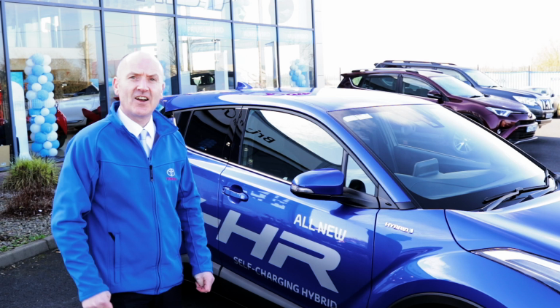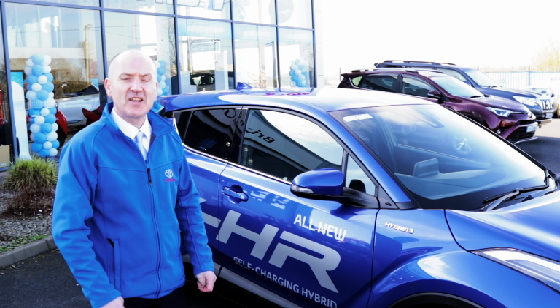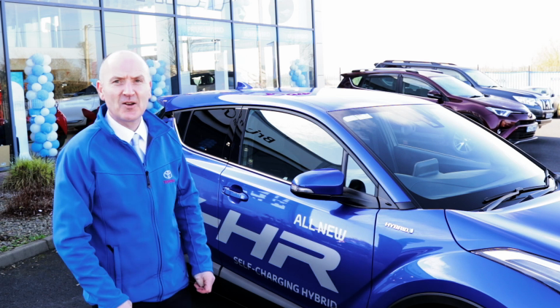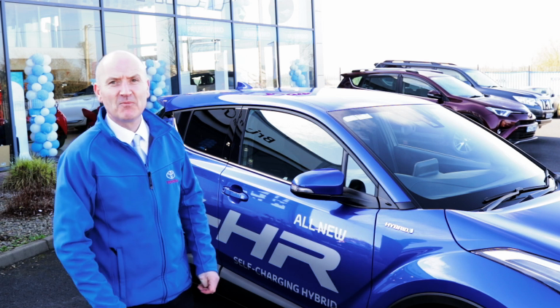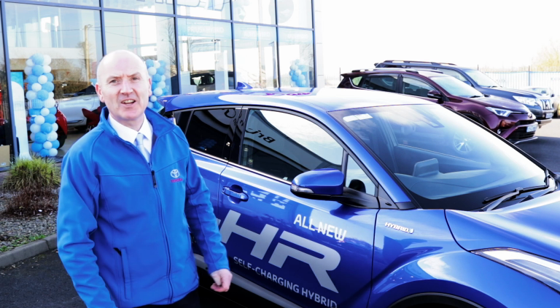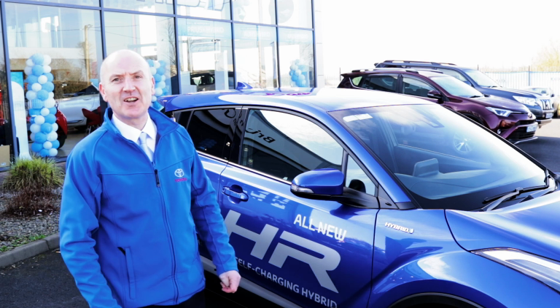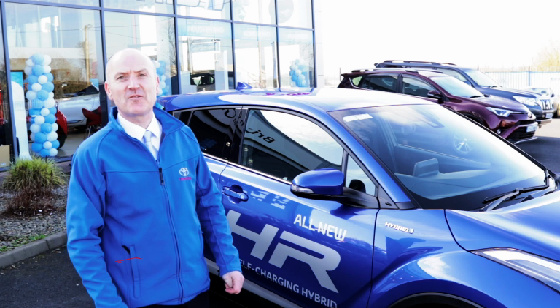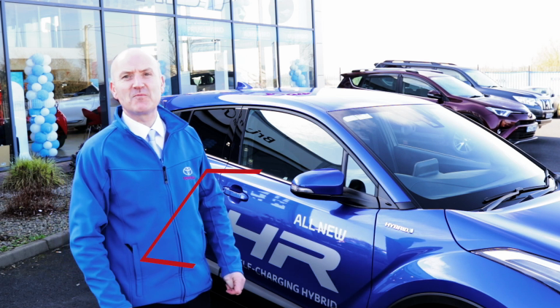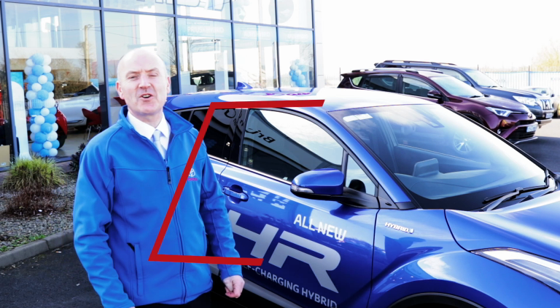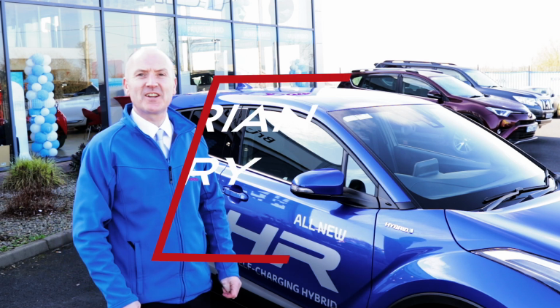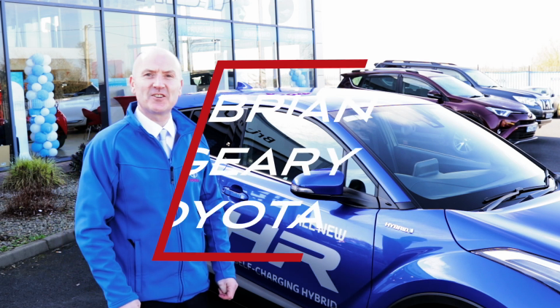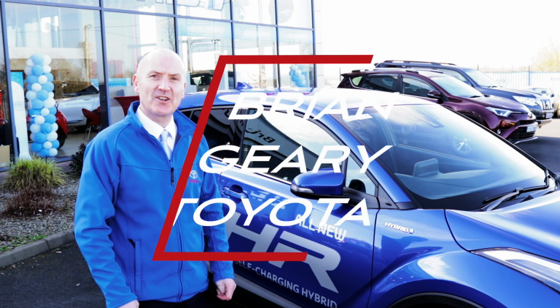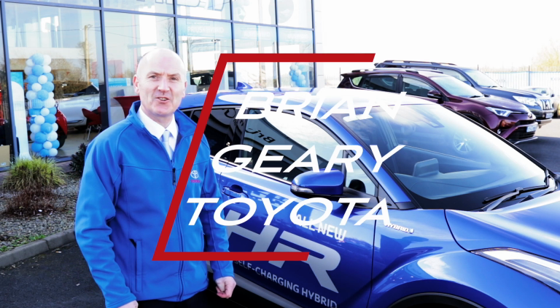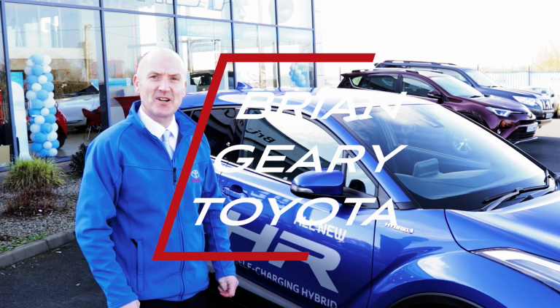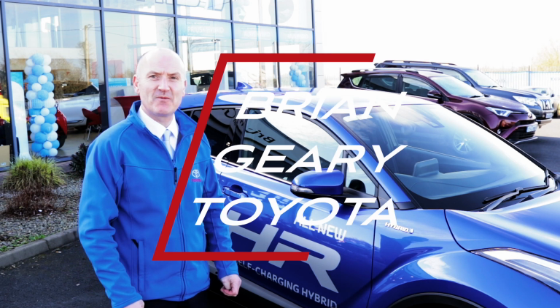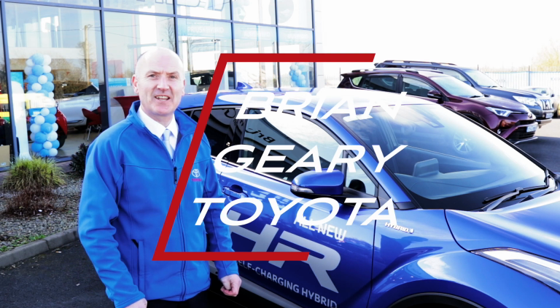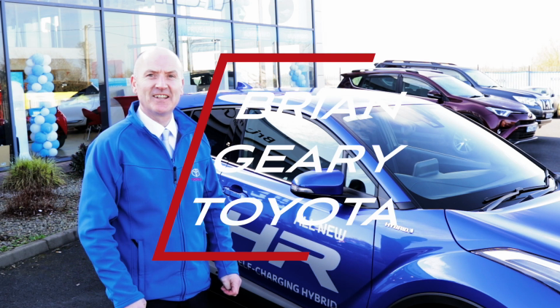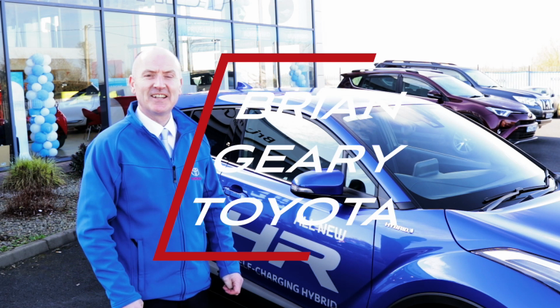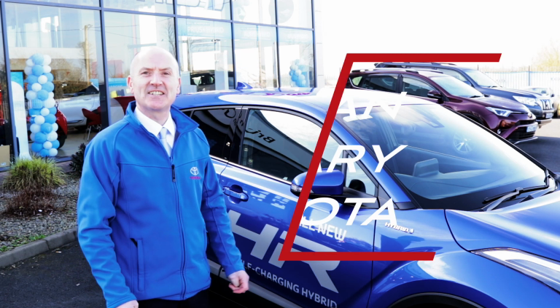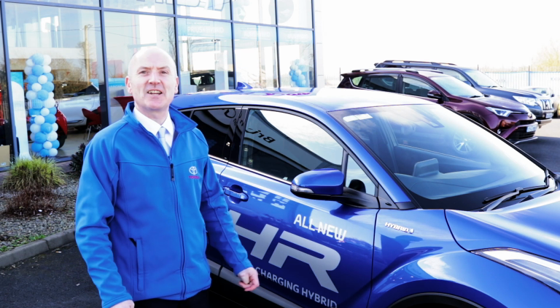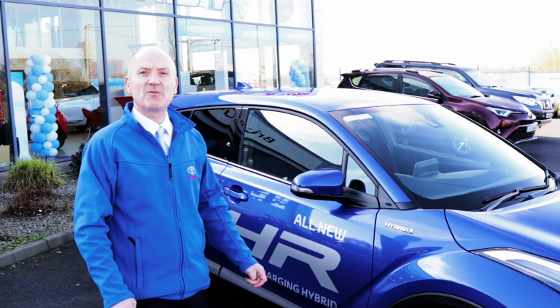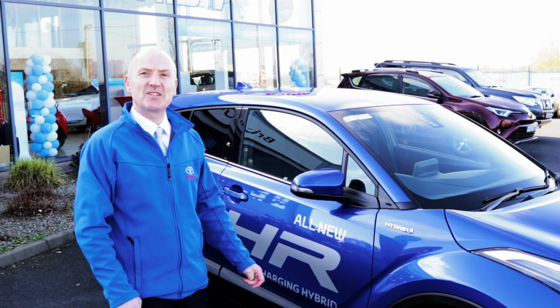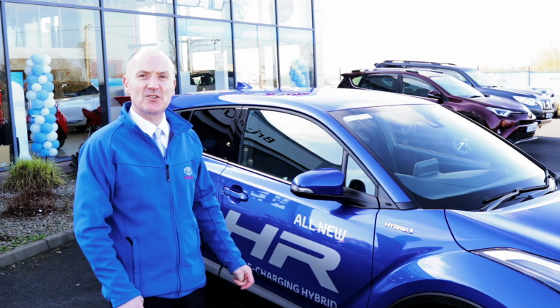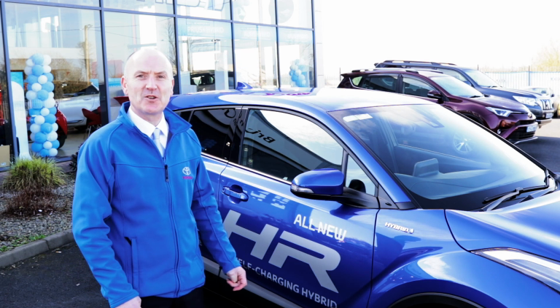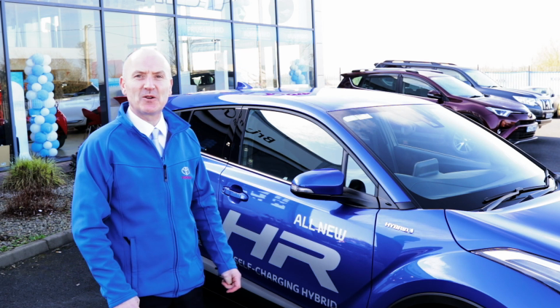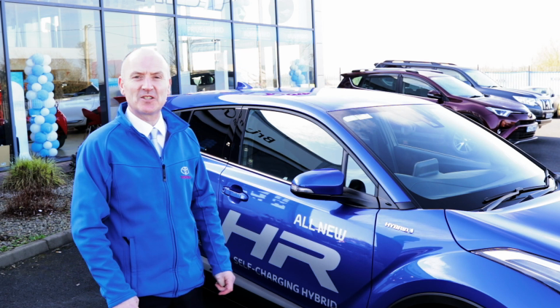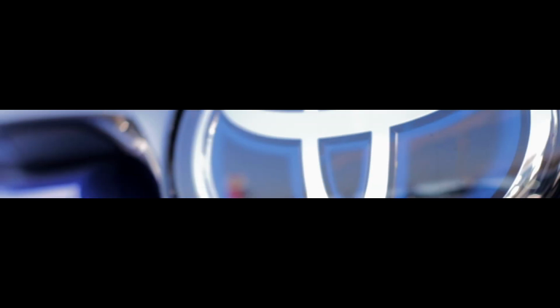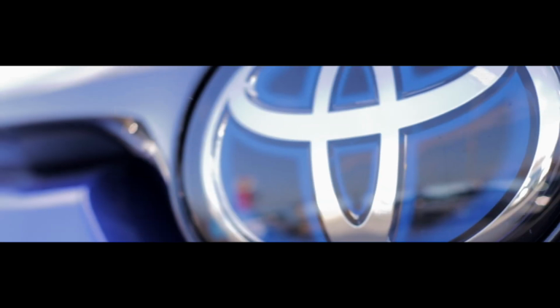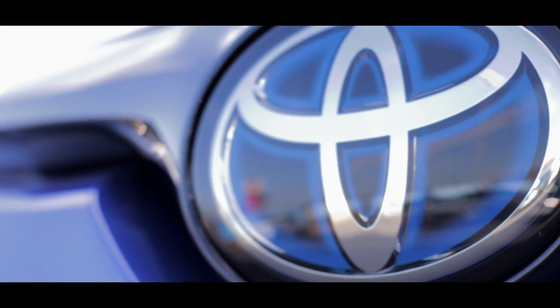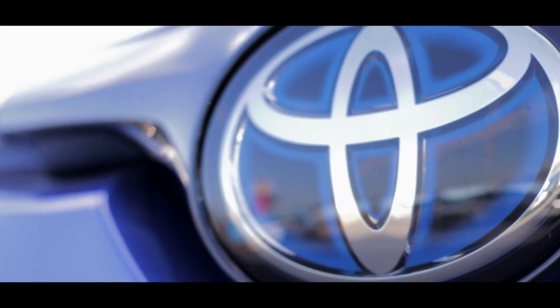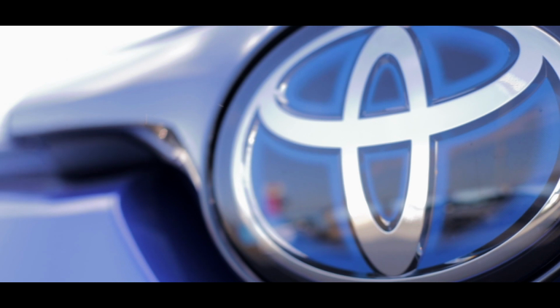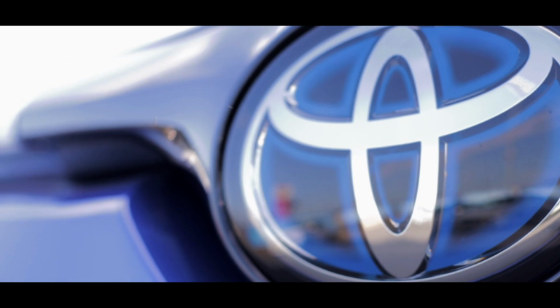Hi, Michael here from Brian Geary Toyota in Limerick, and today I want to talk to you about the Toyota C-HR.